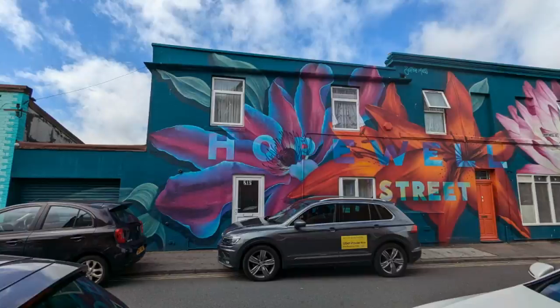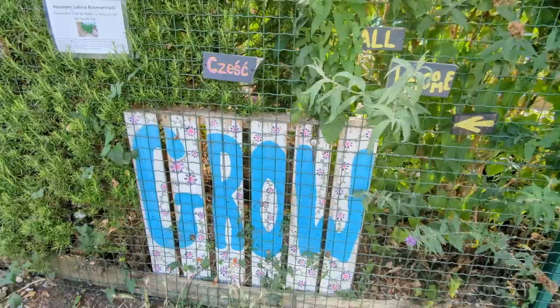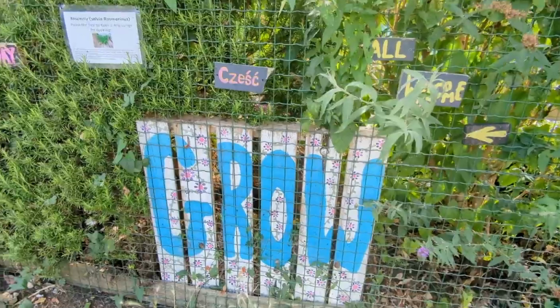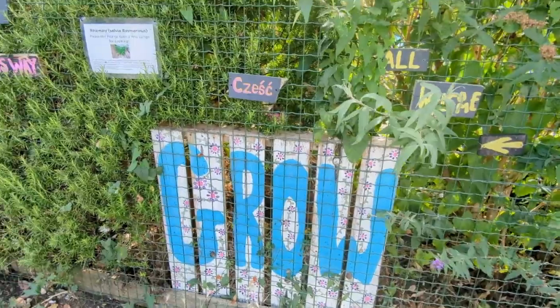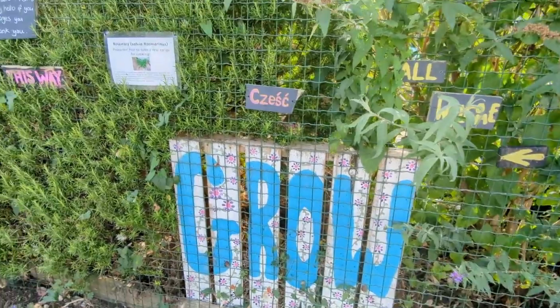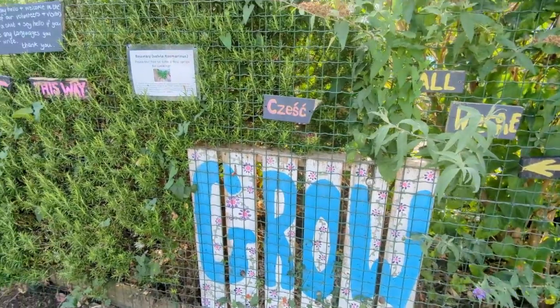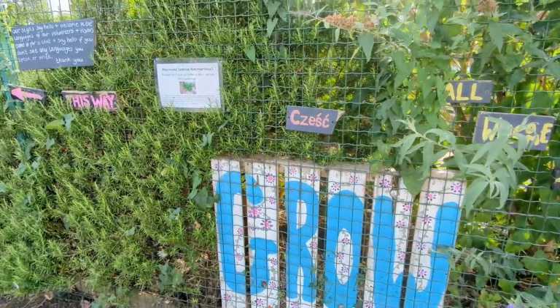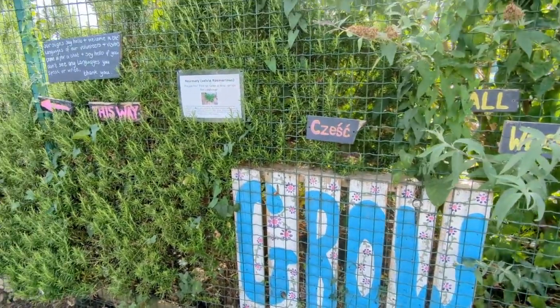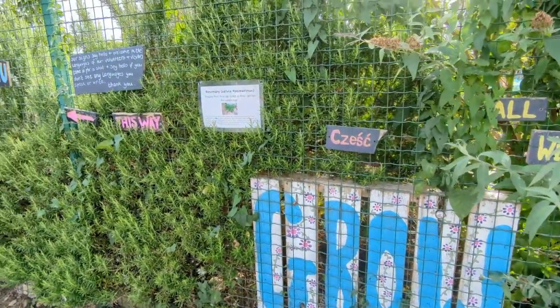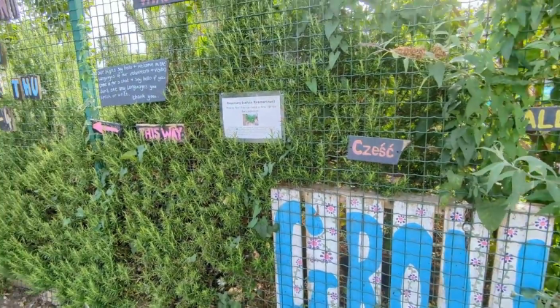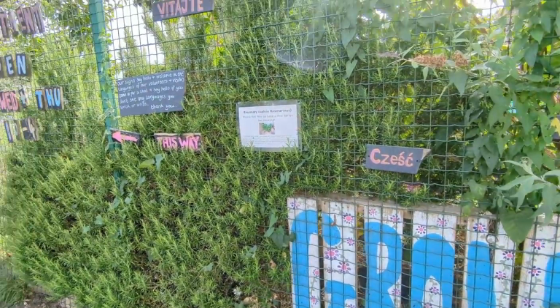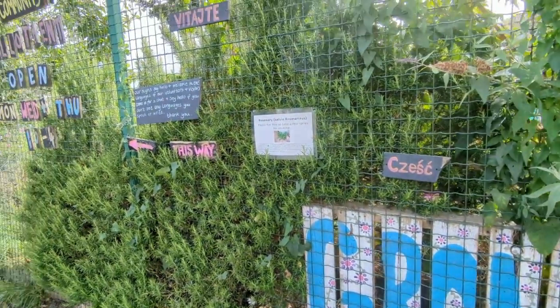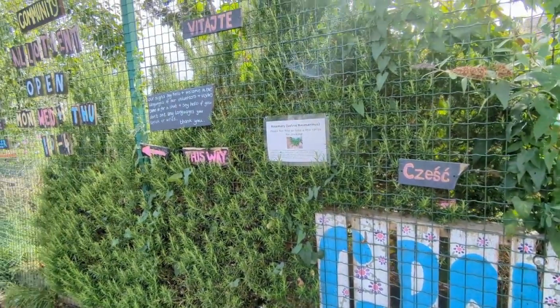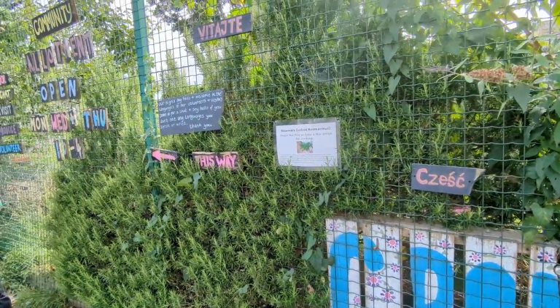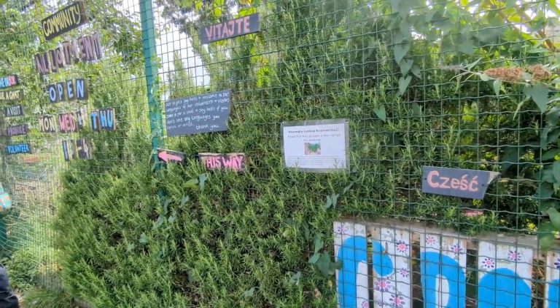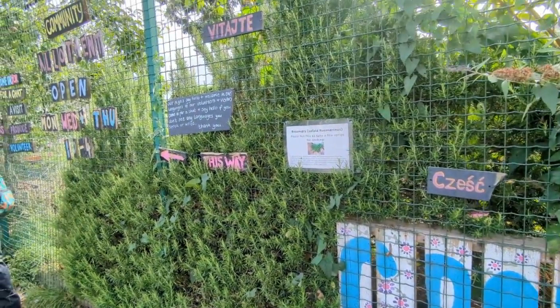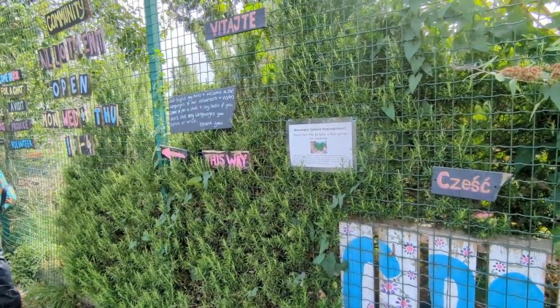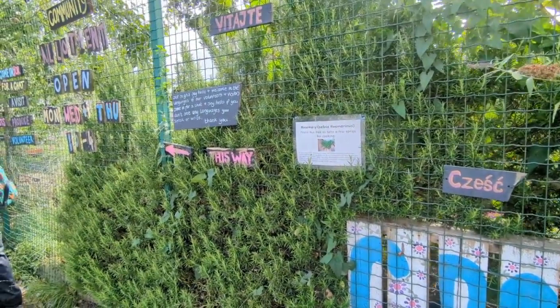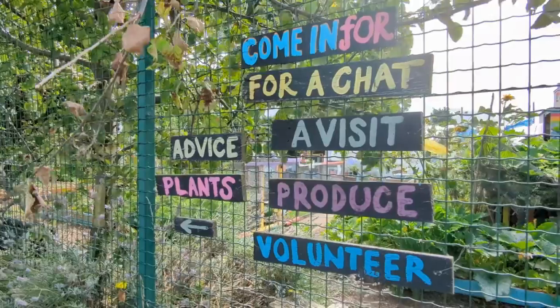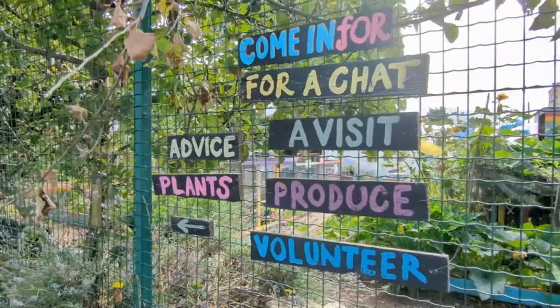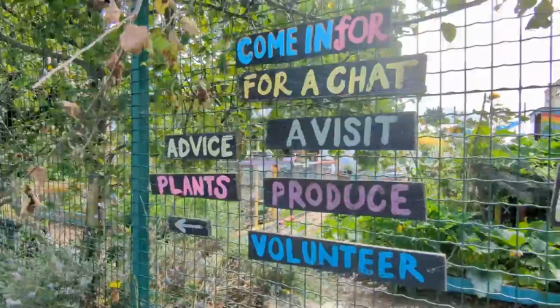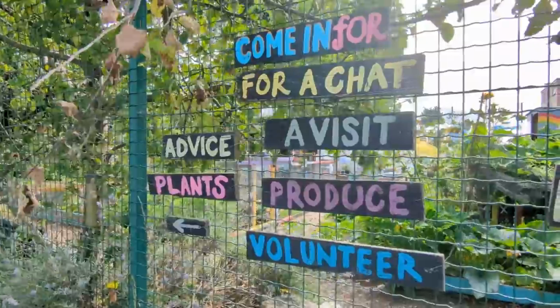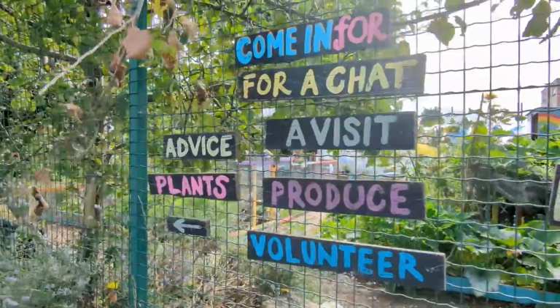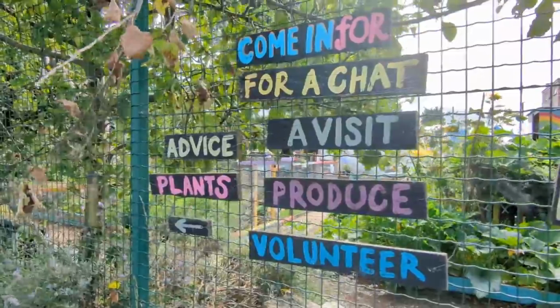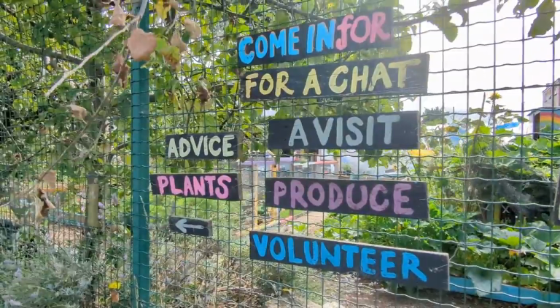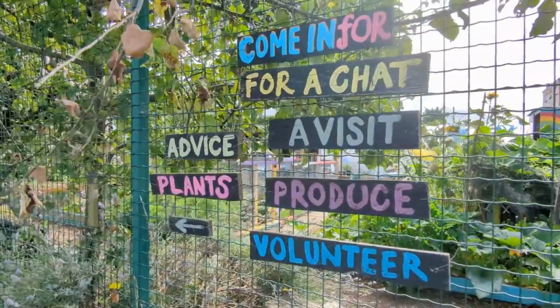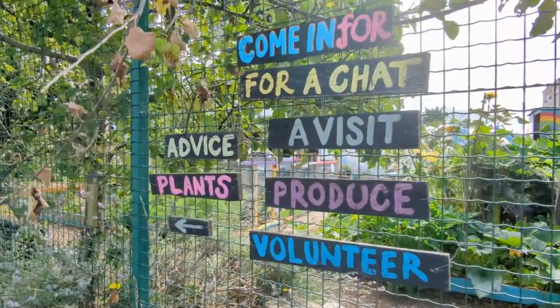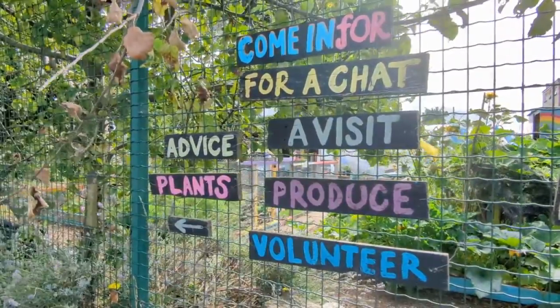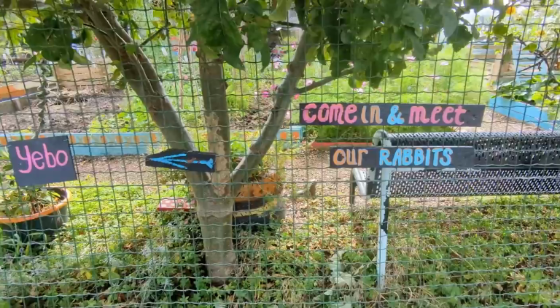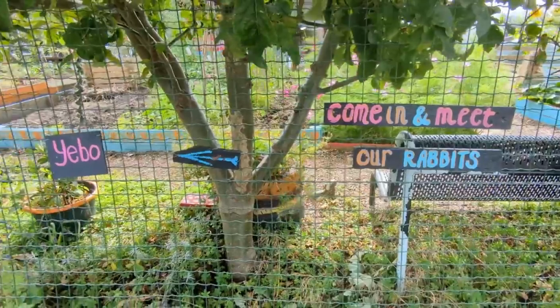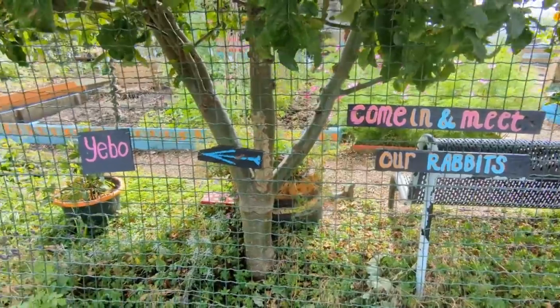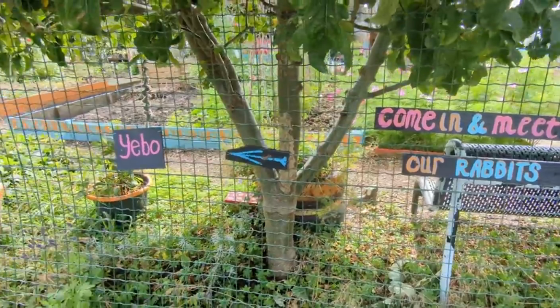We took a wander back past the allotments and an inner city farm. They've got 'welcome' written in lots of different languages along the fence.